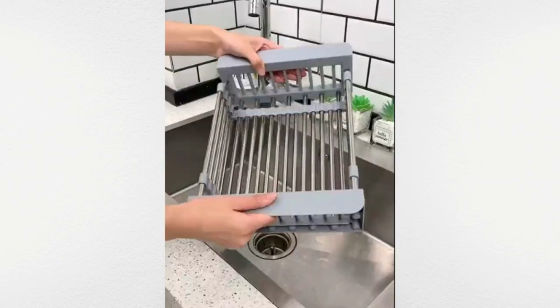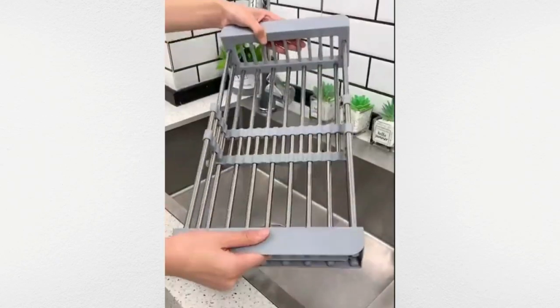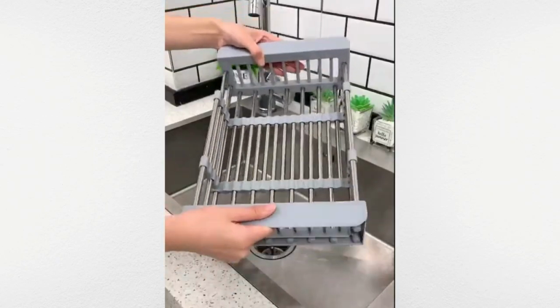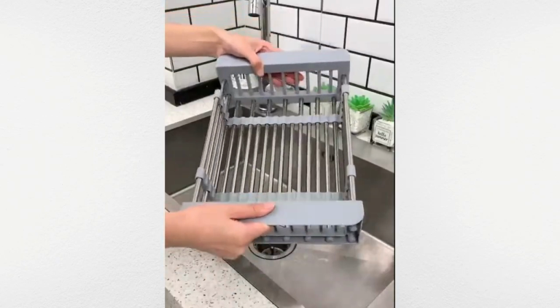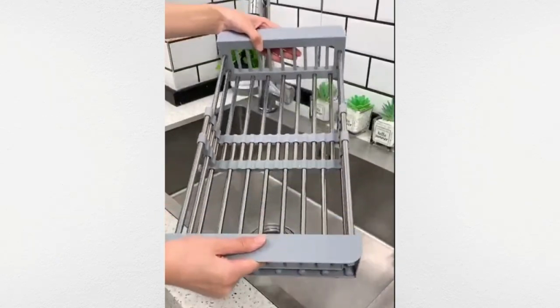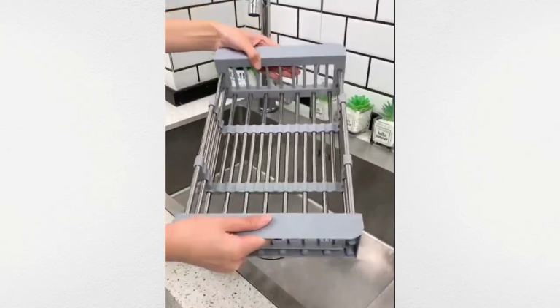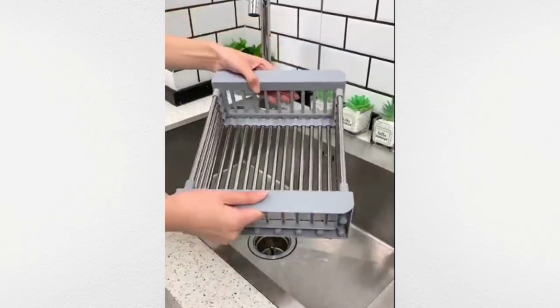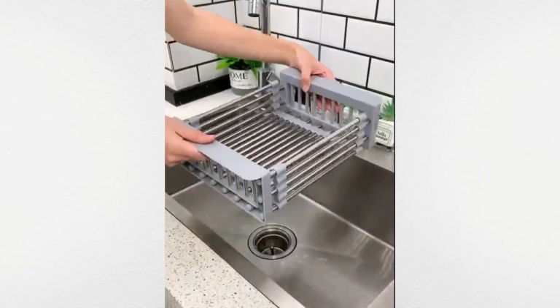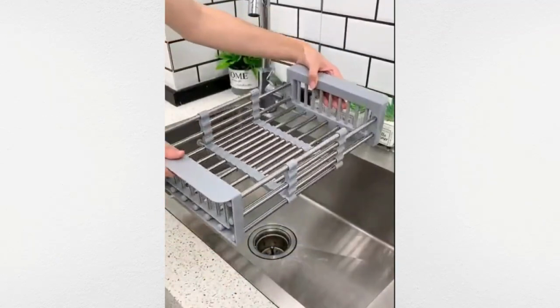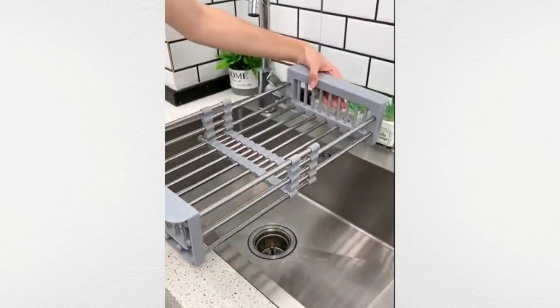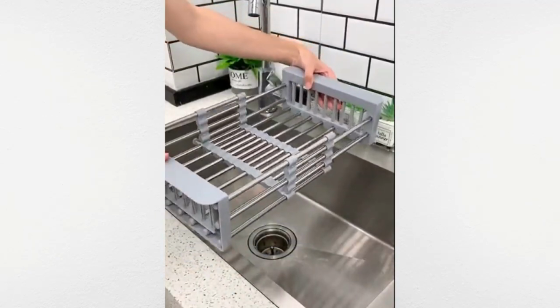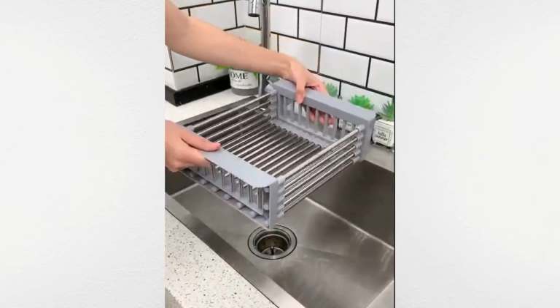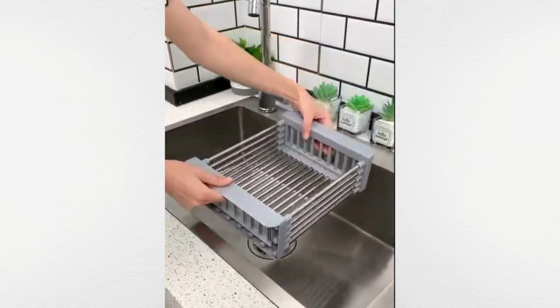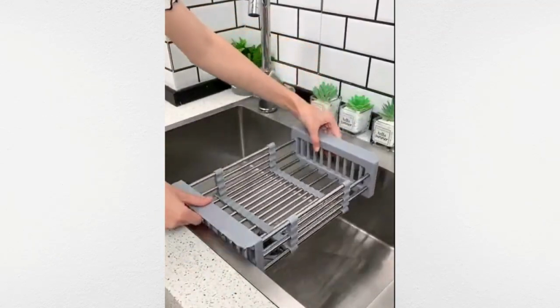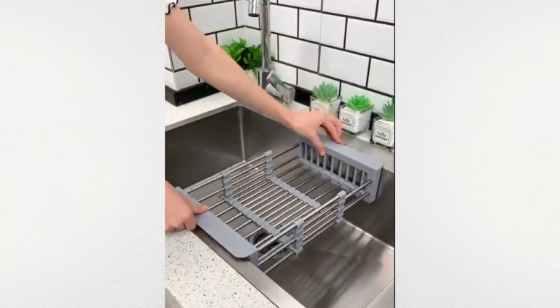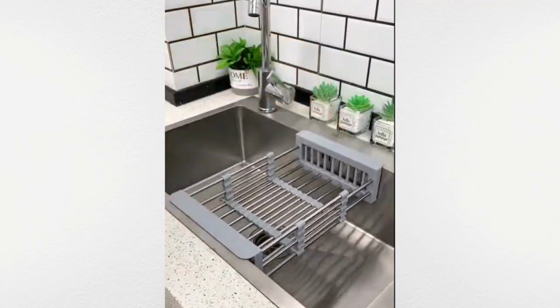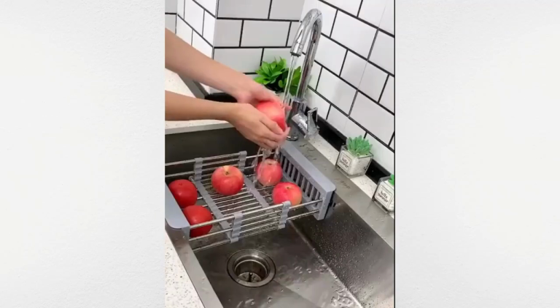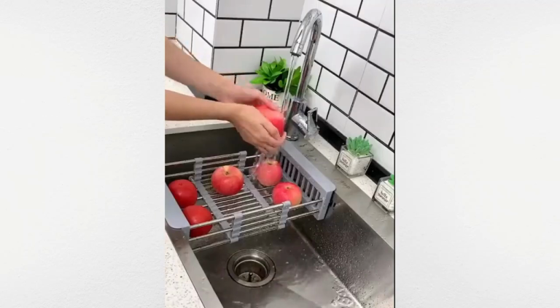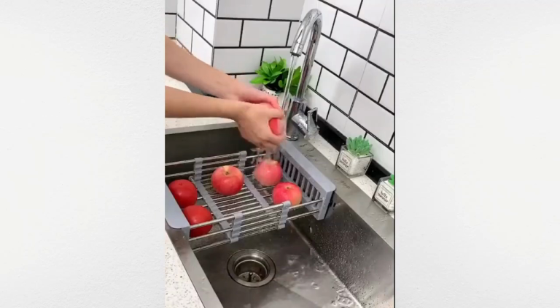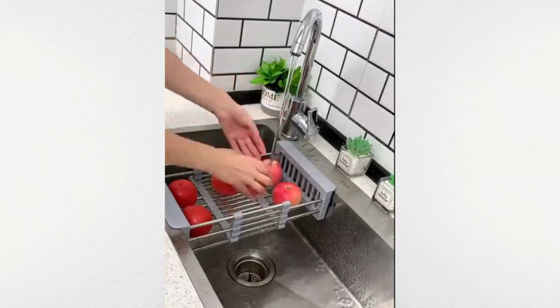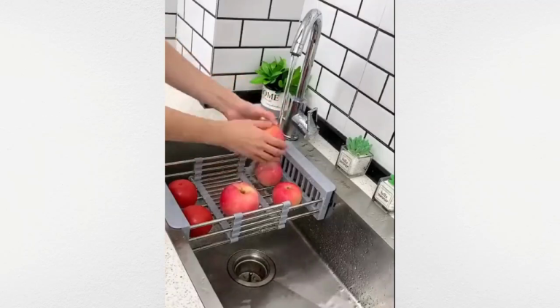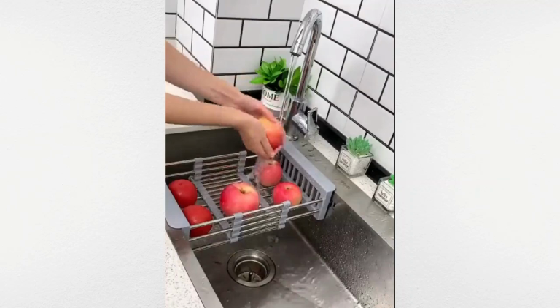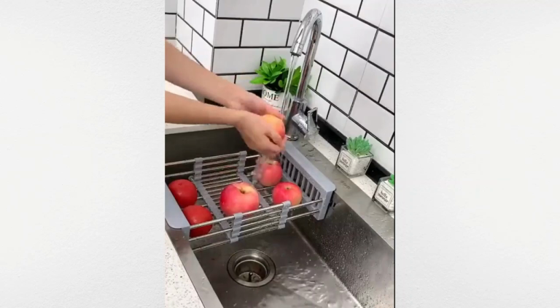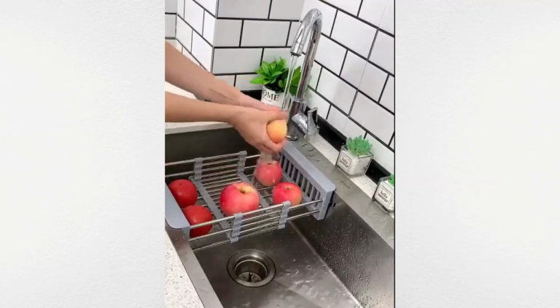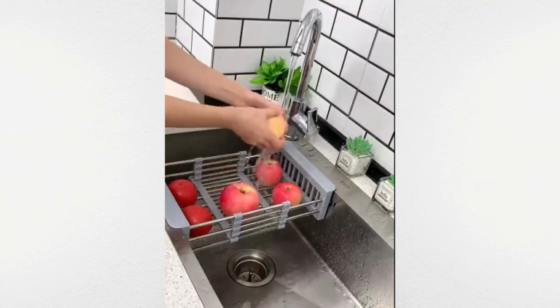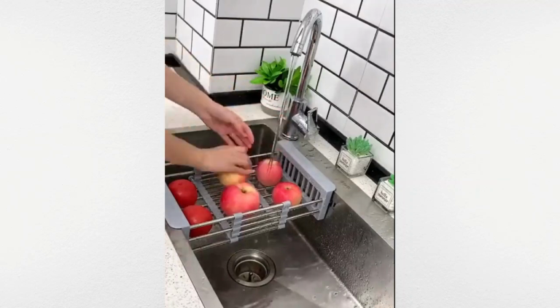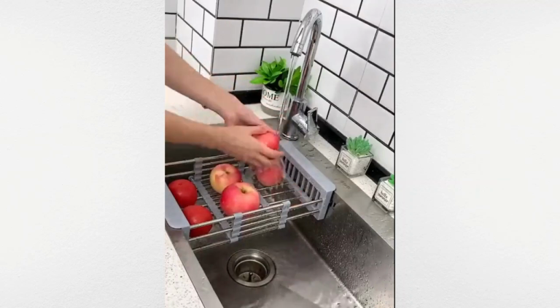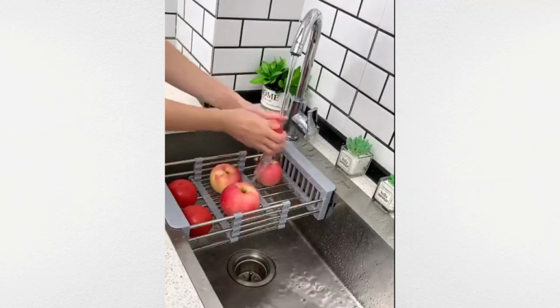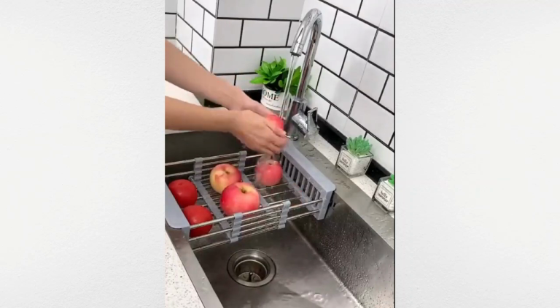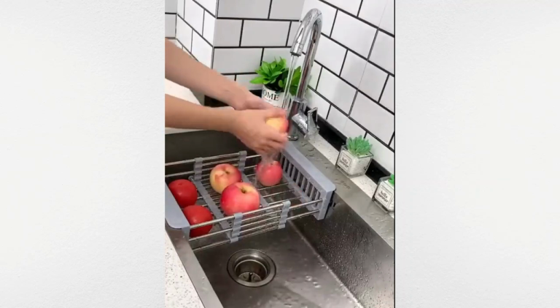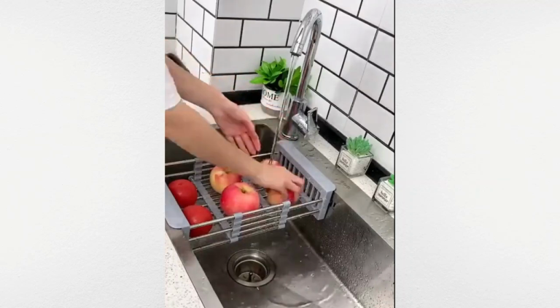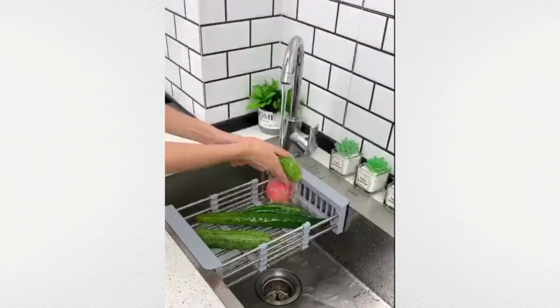This flexible gadget simplifies cleaning fruits and vegetables over the sink.